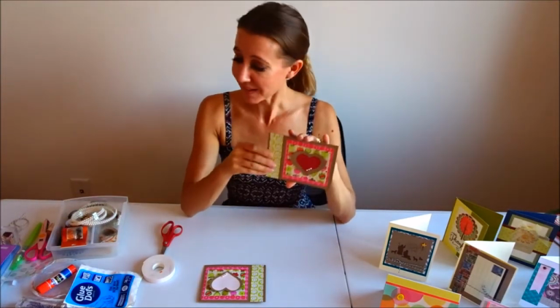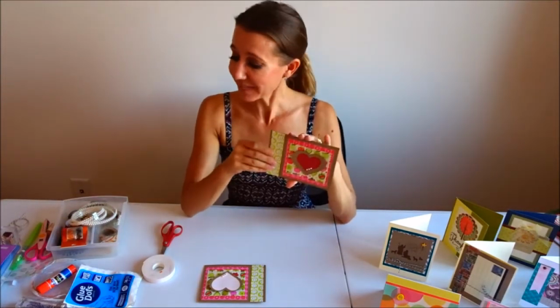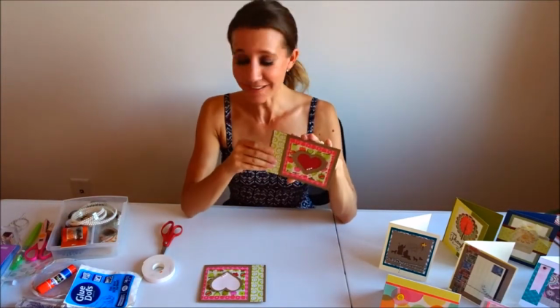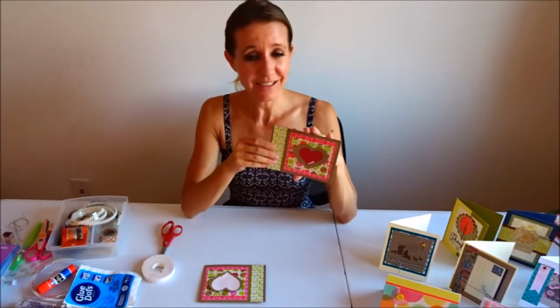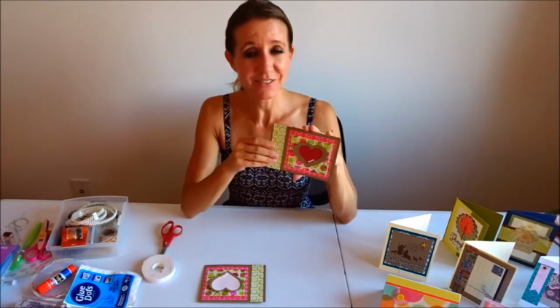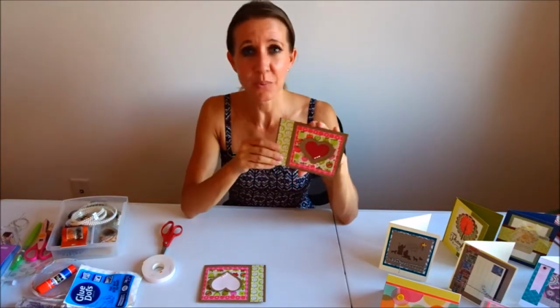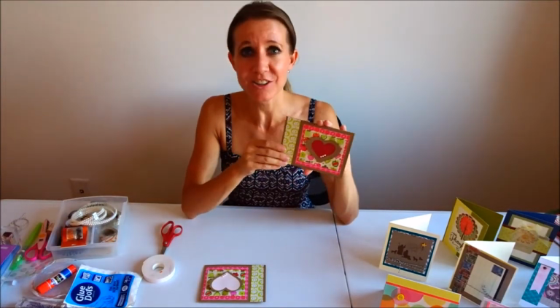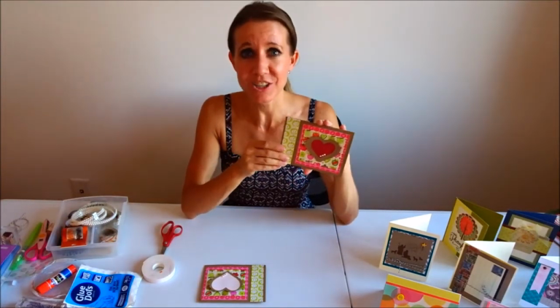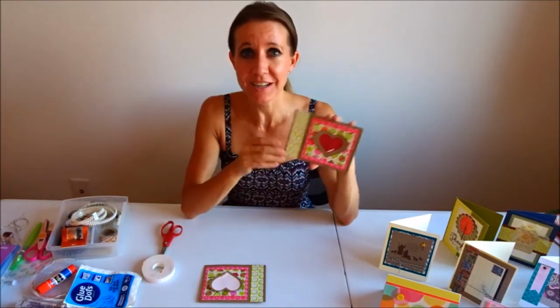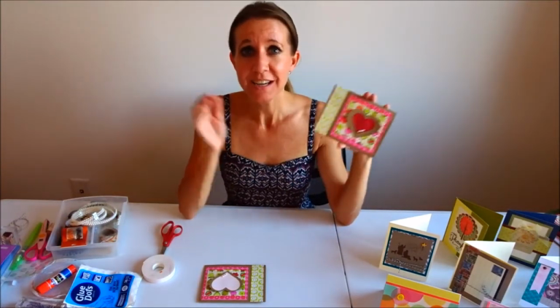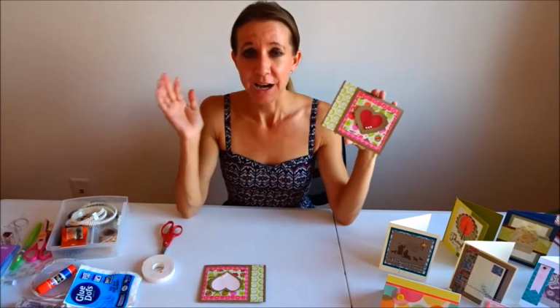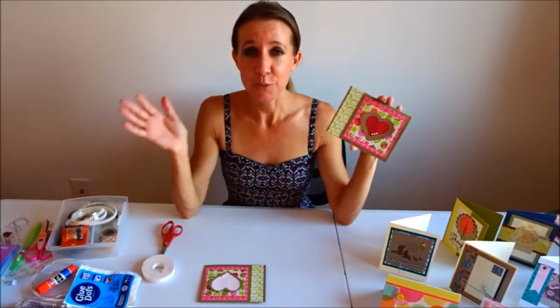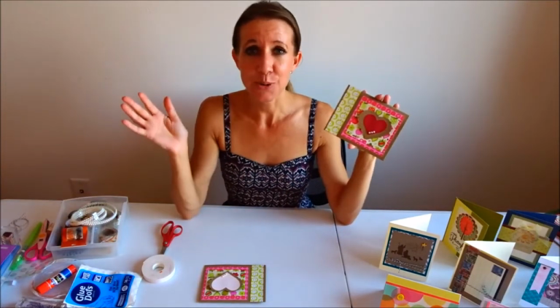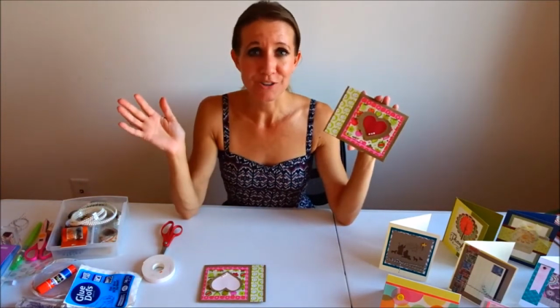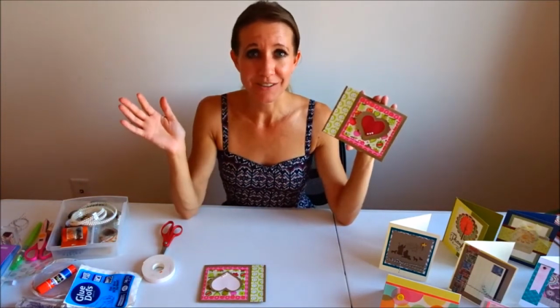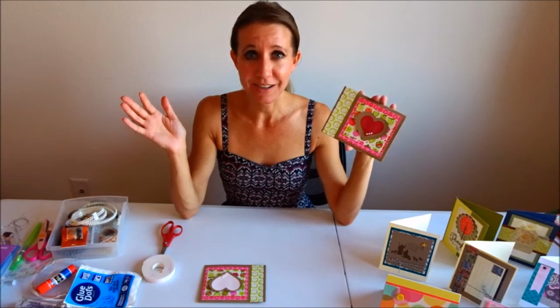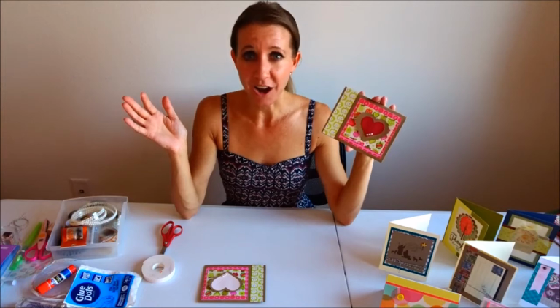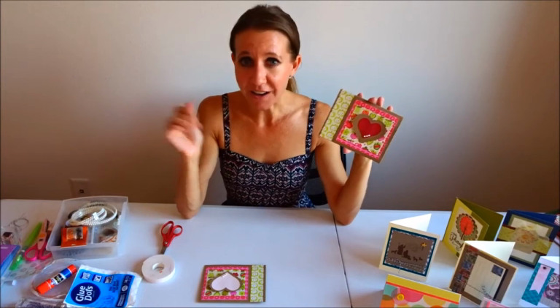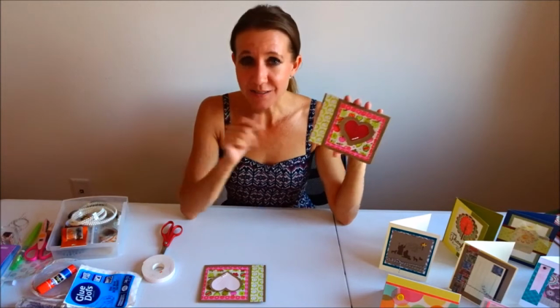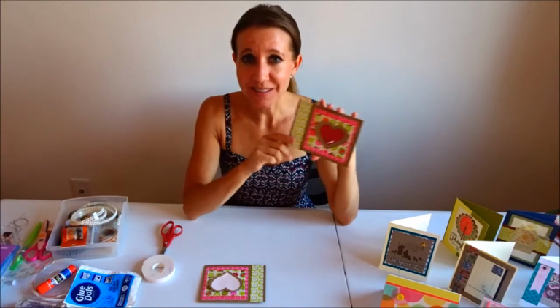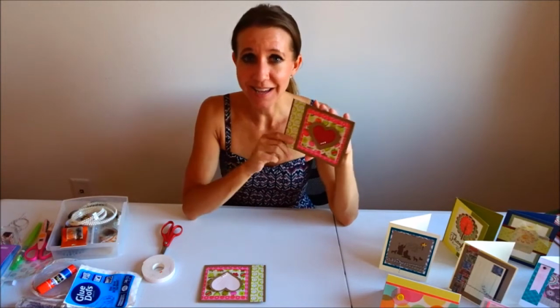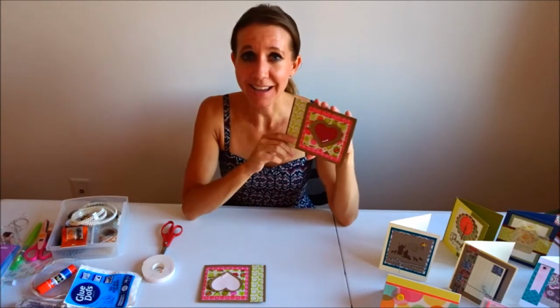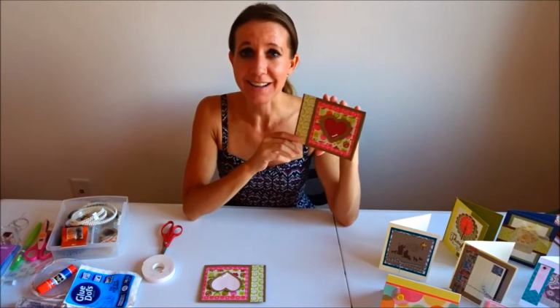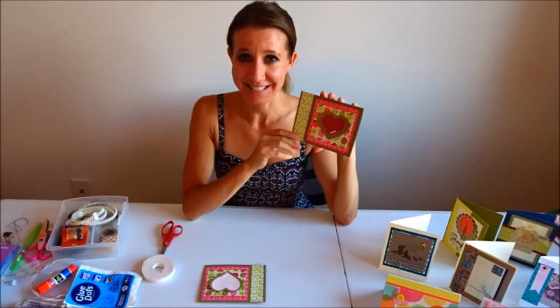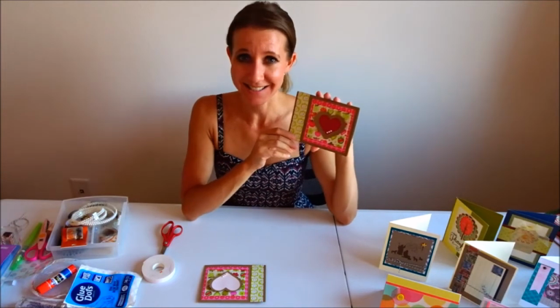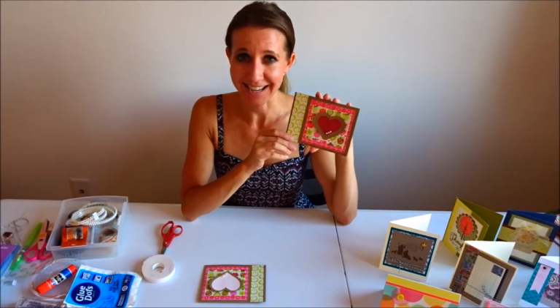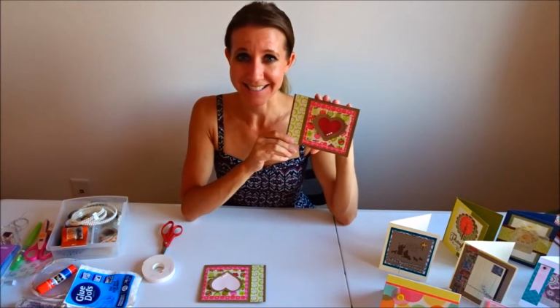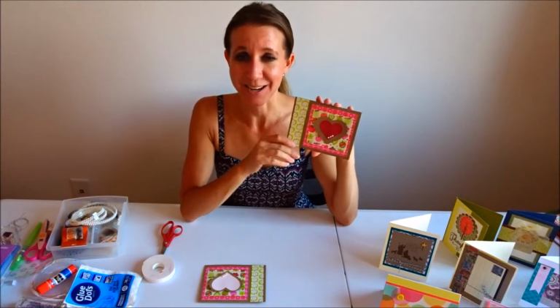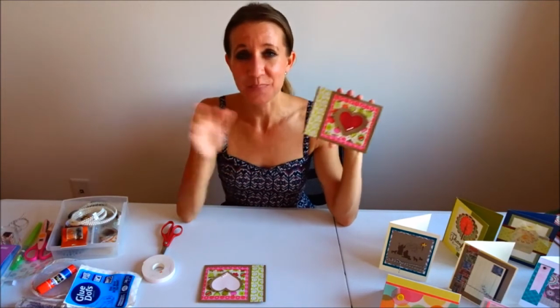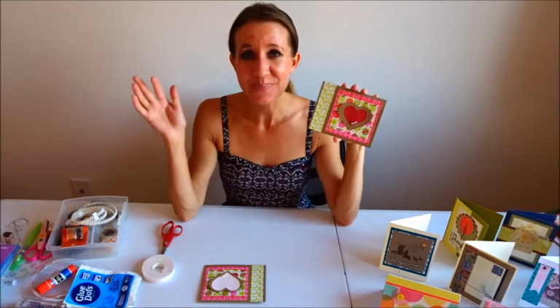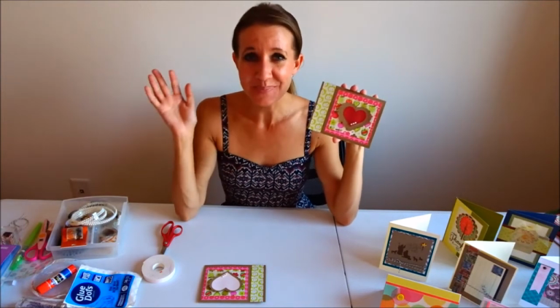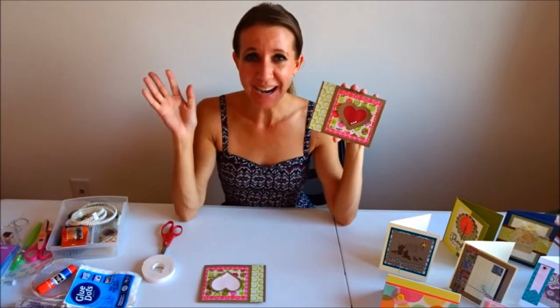Thanks again for watching. I hope you guys are having an awesome day and I'll see you next time. Bye!